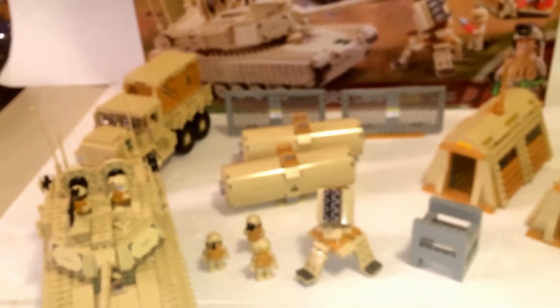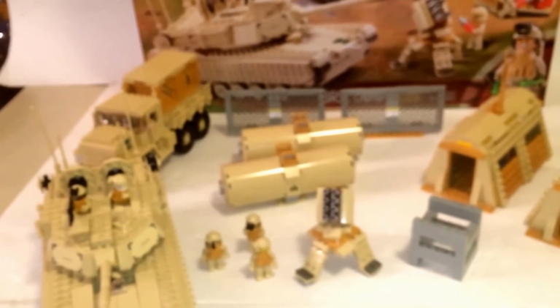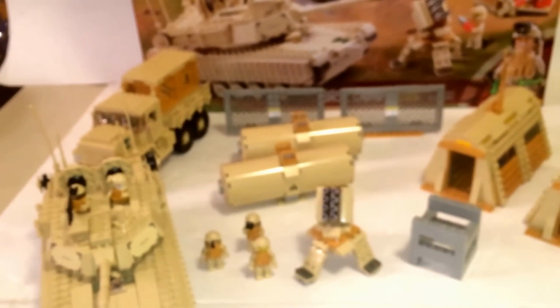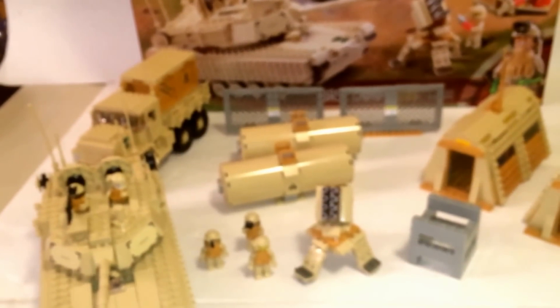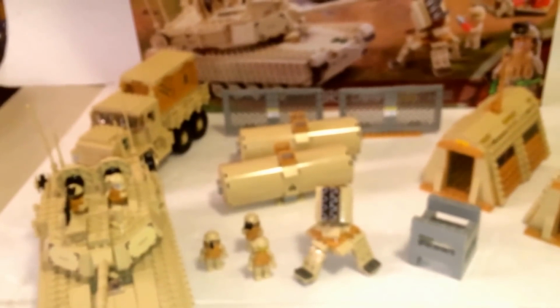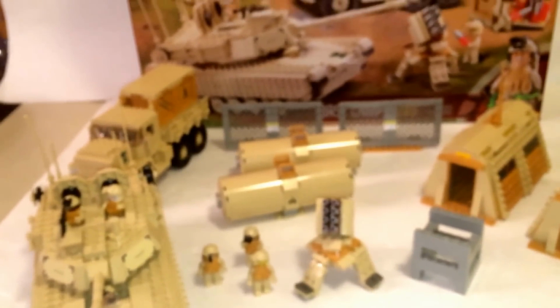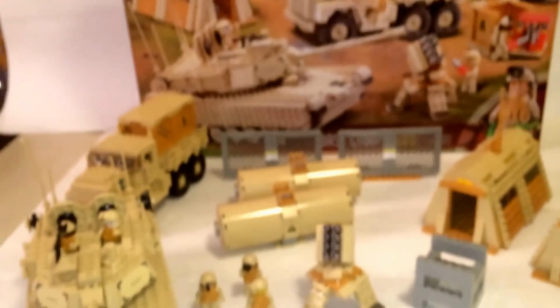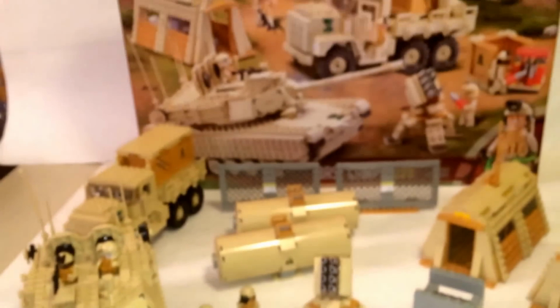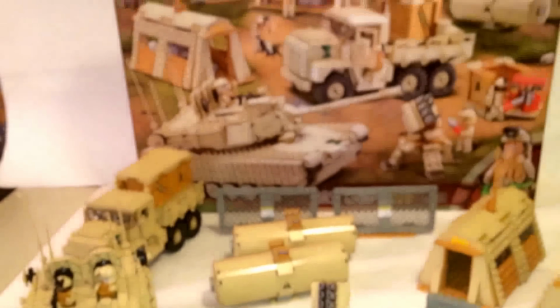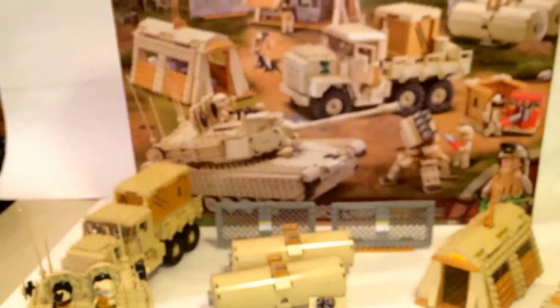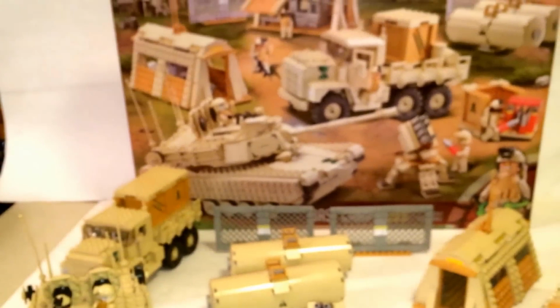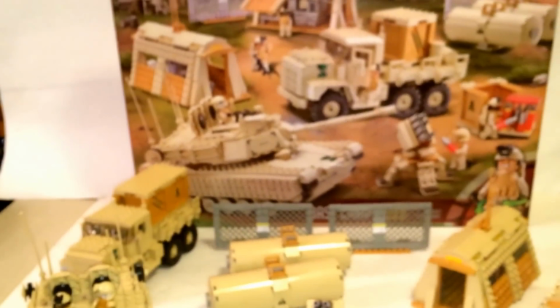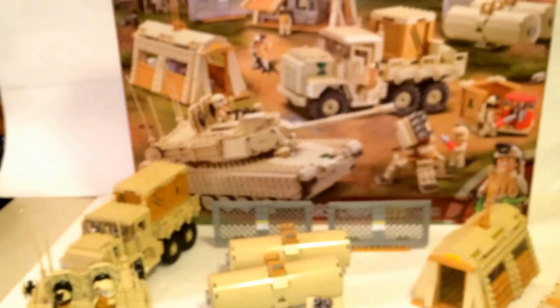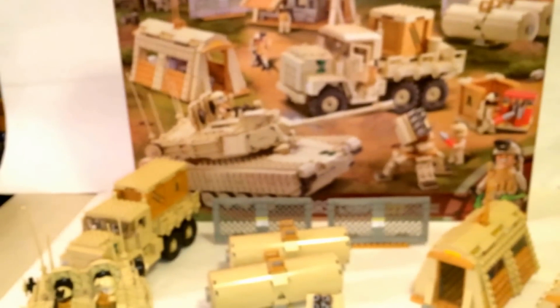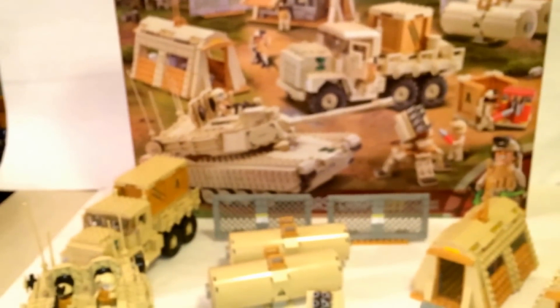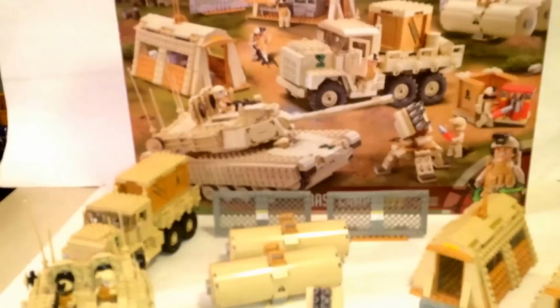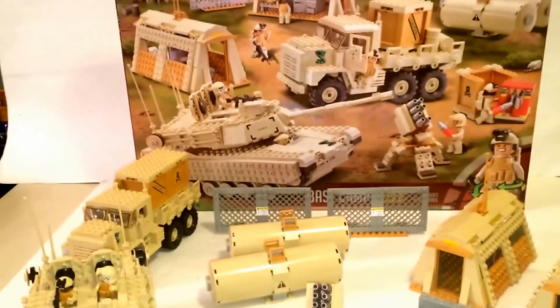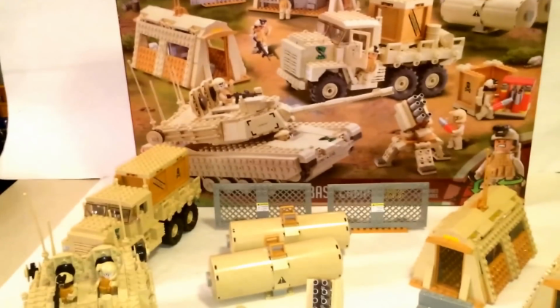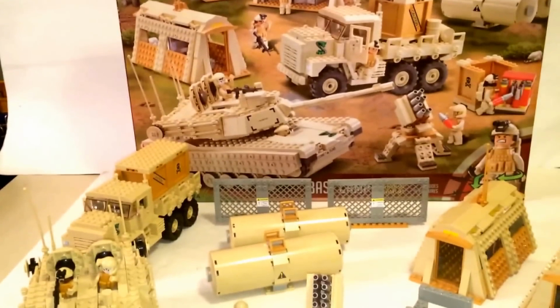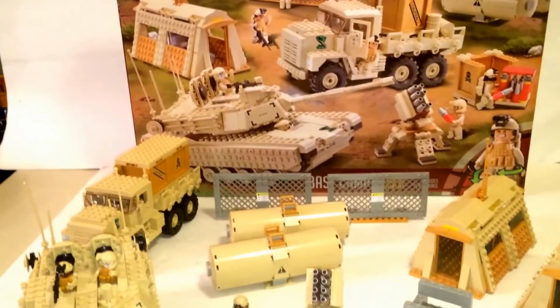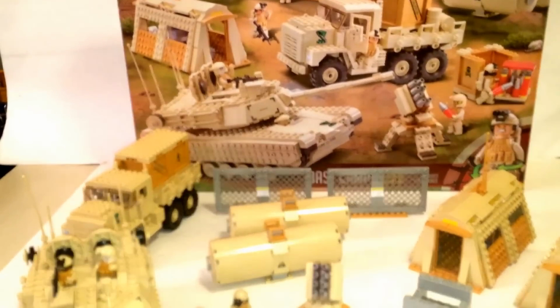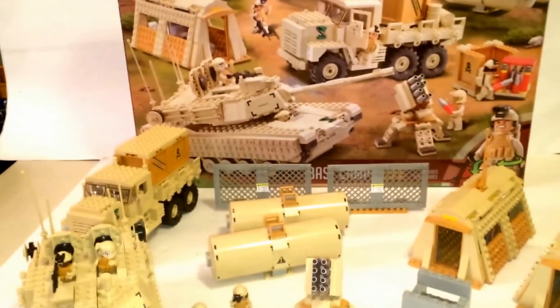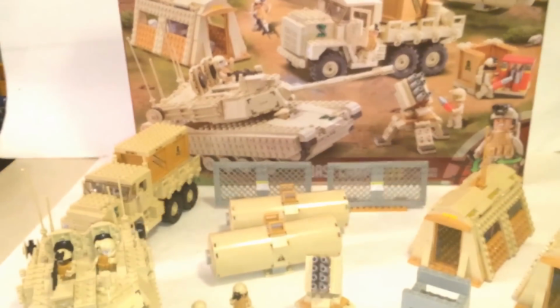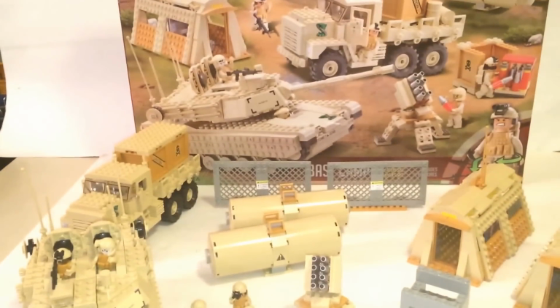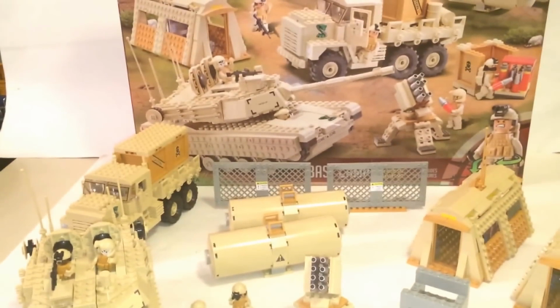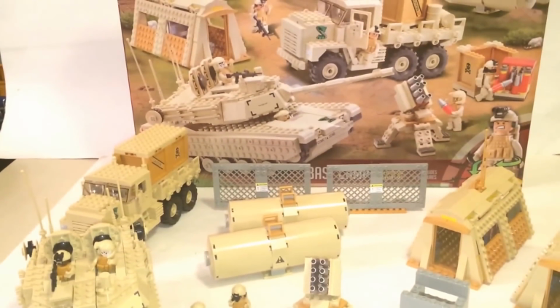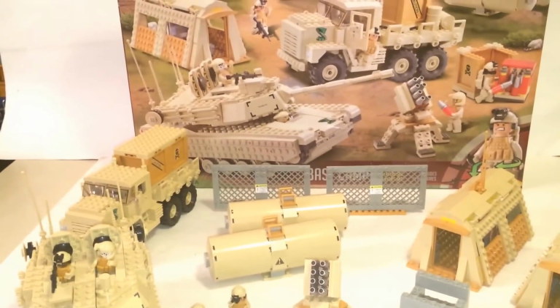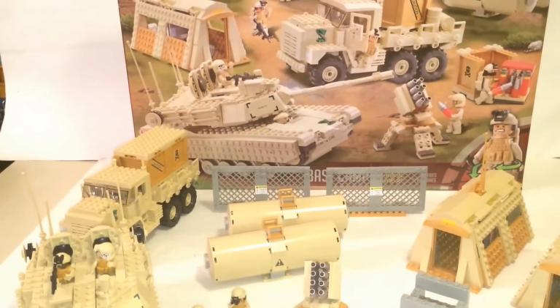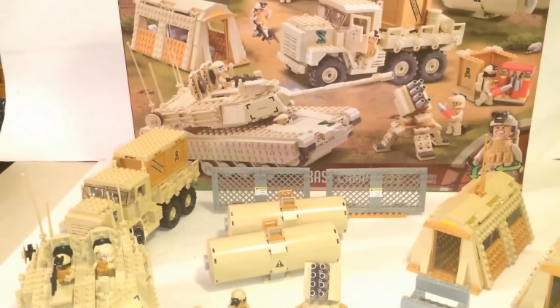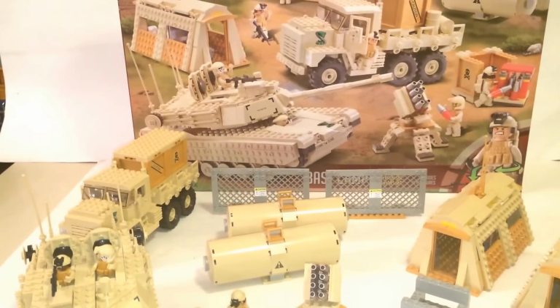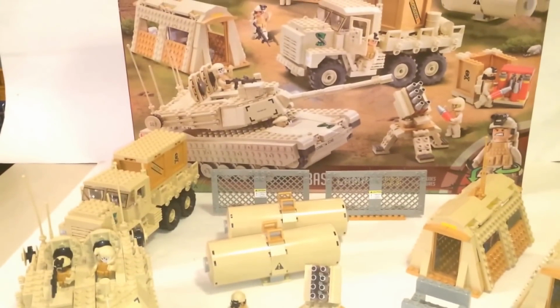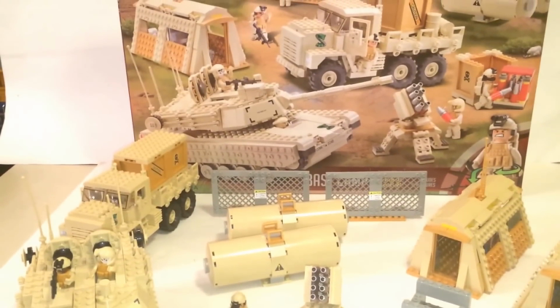My review for Oxford Base Camp — thanks for watching.